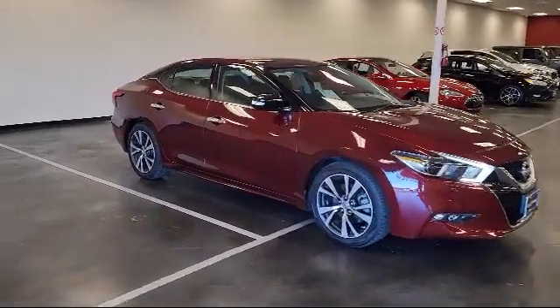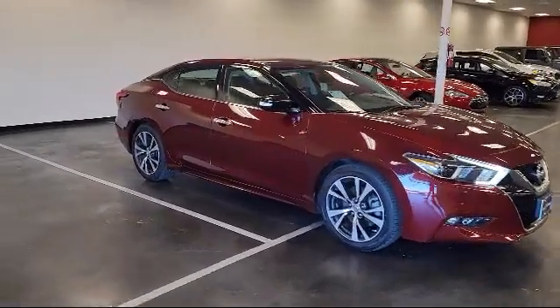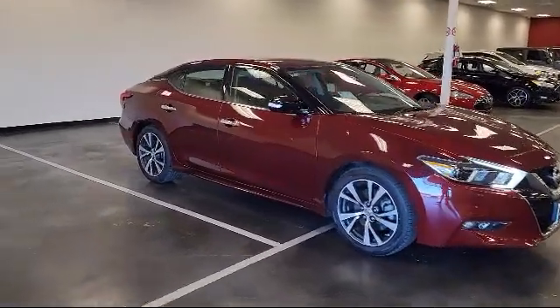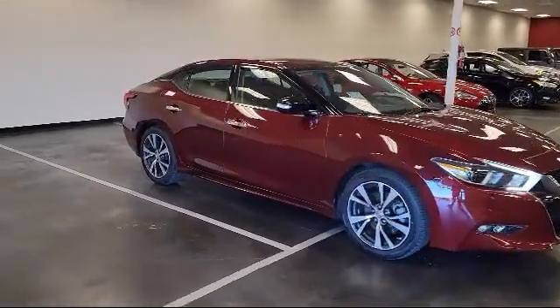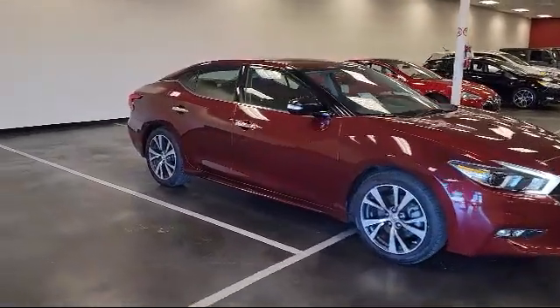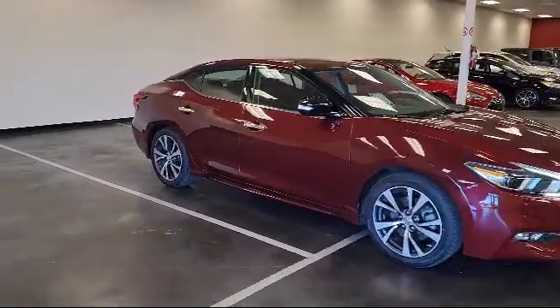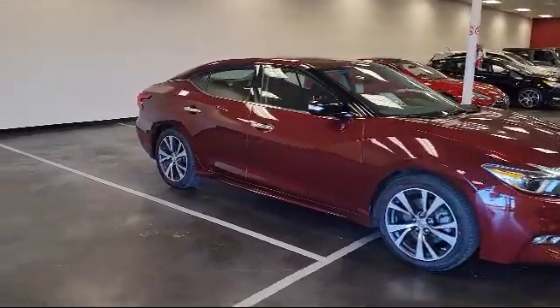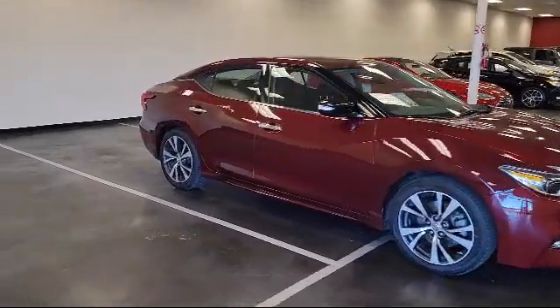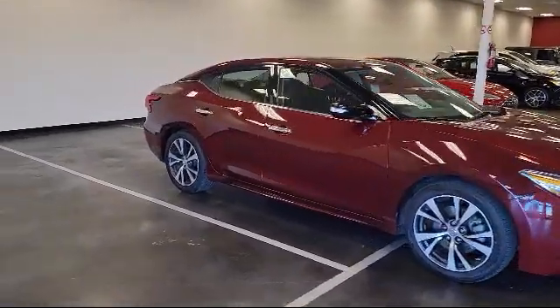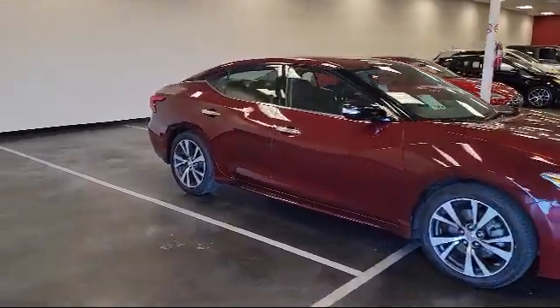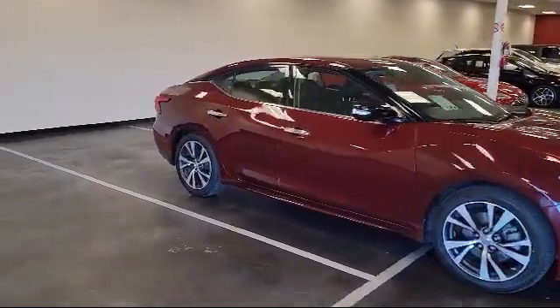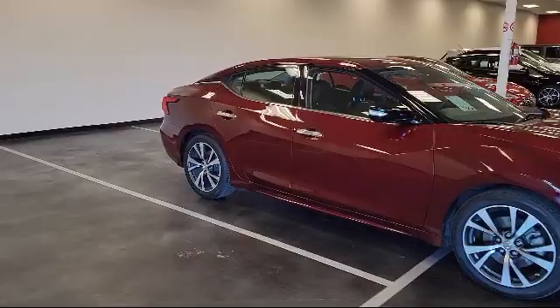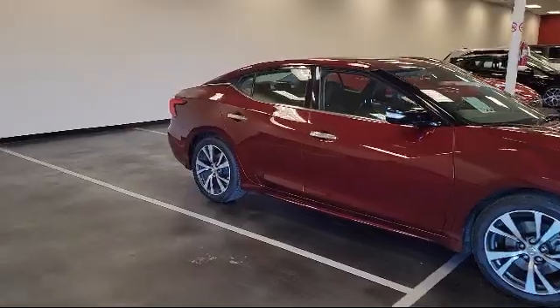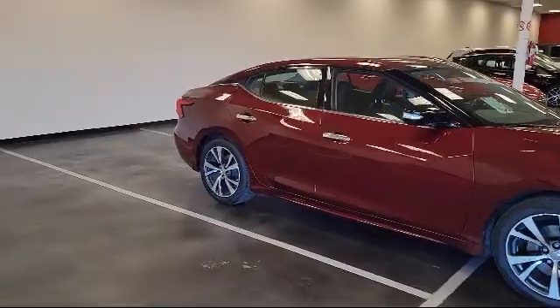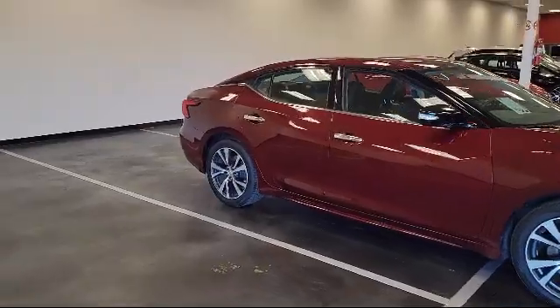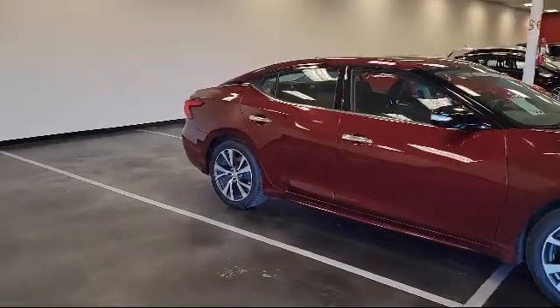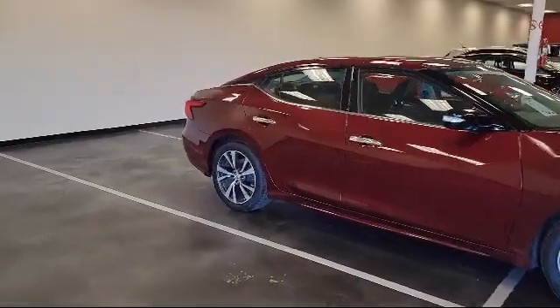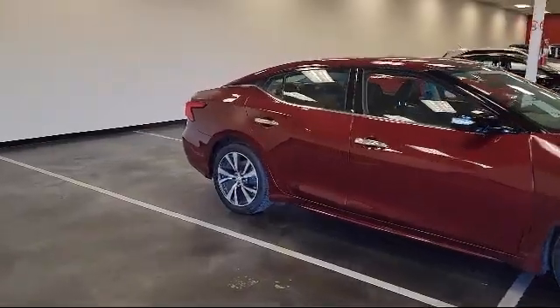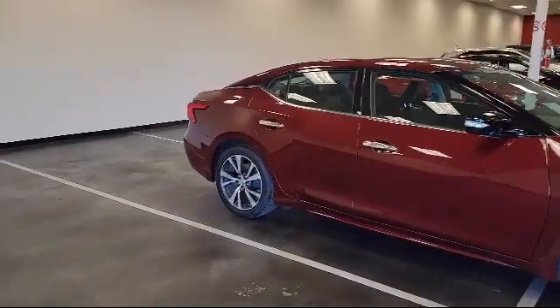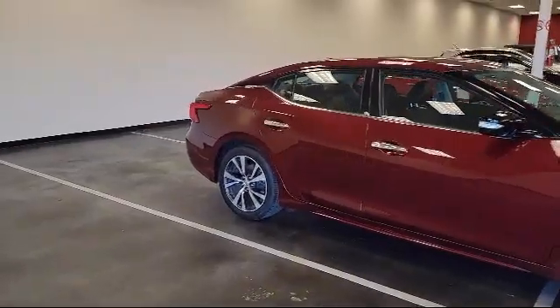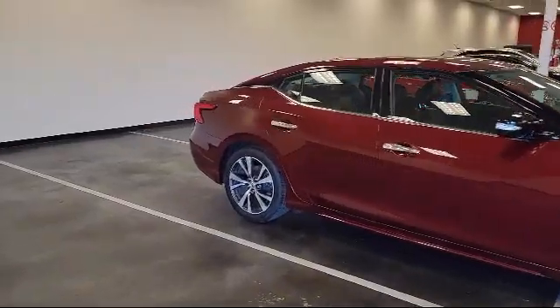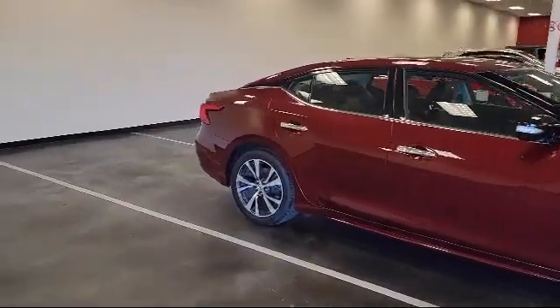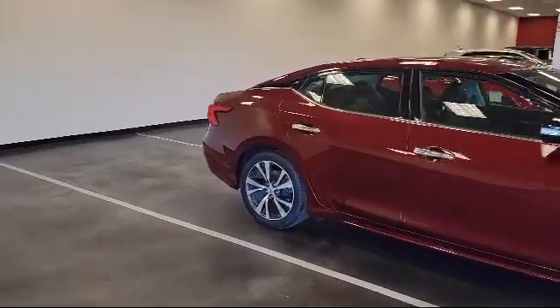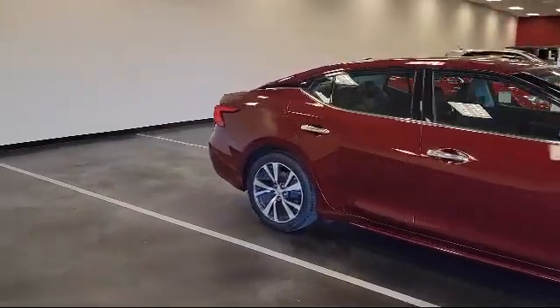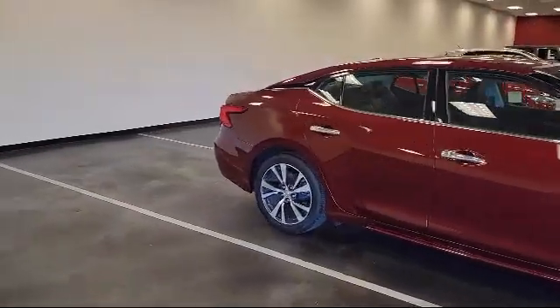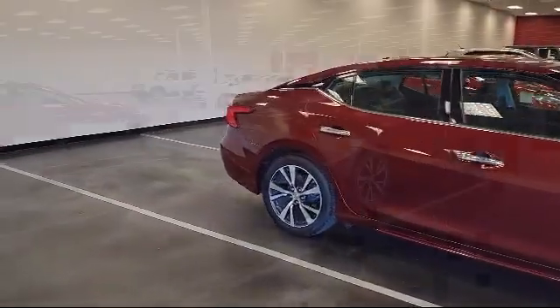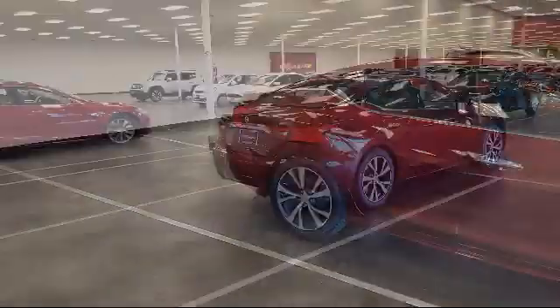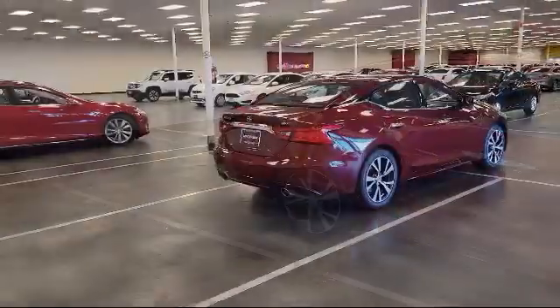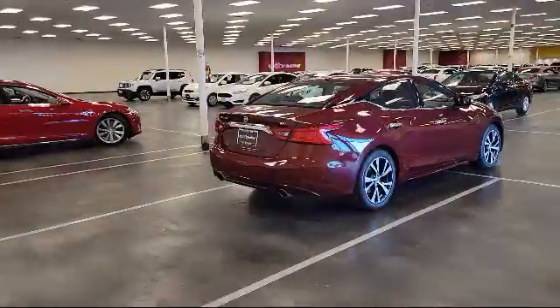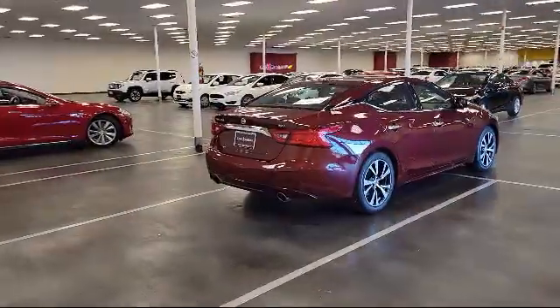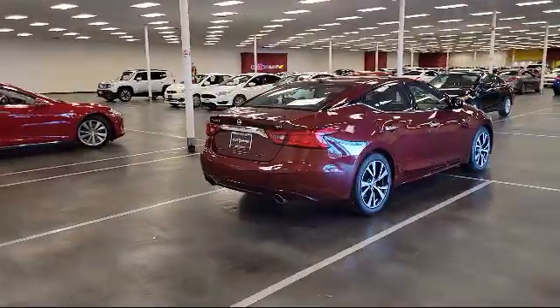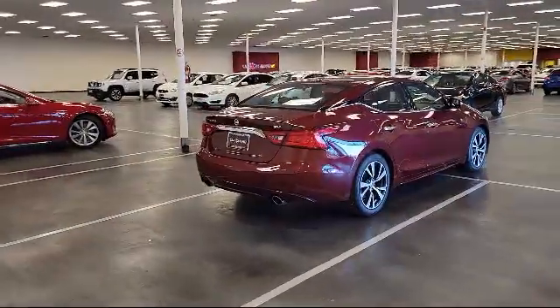It also features heated front seats, keyless entry, dual front side impact airbags, and air conditioning.